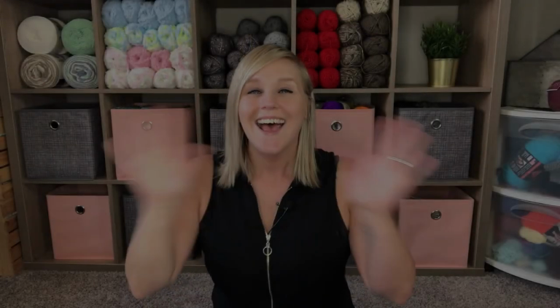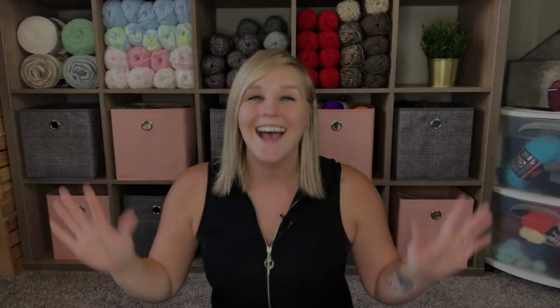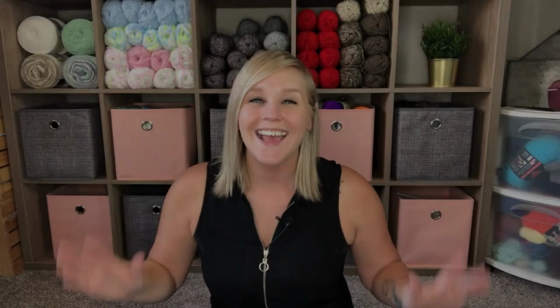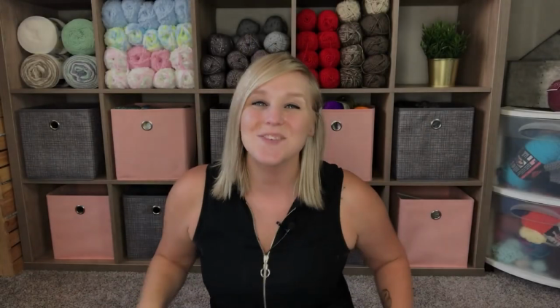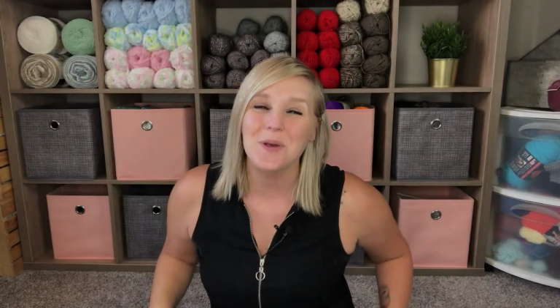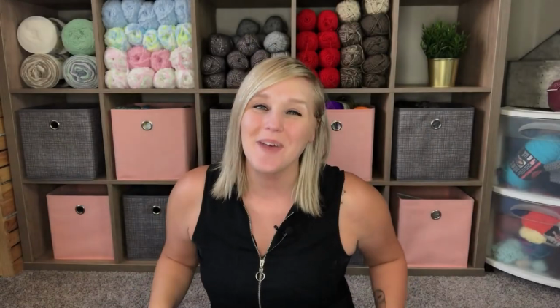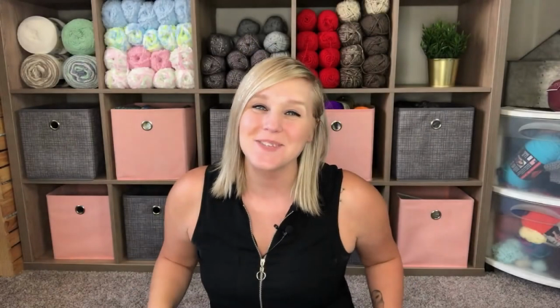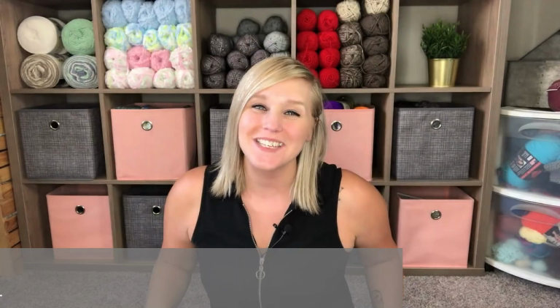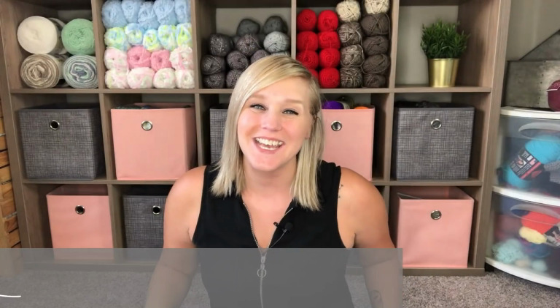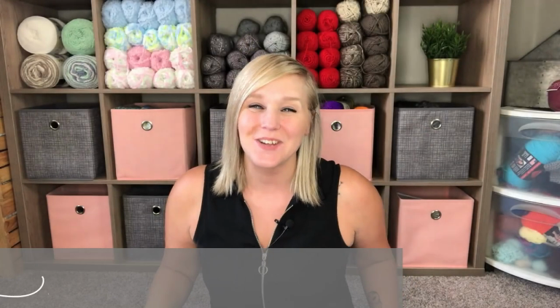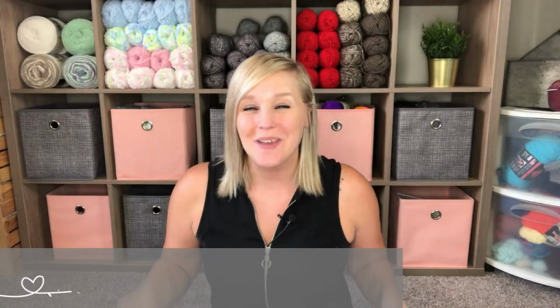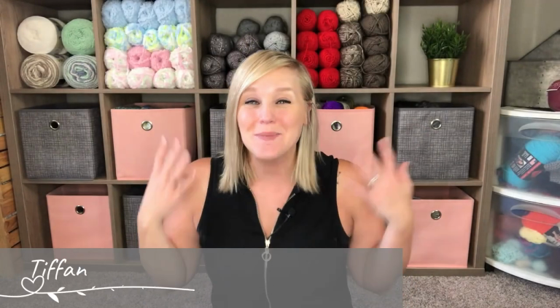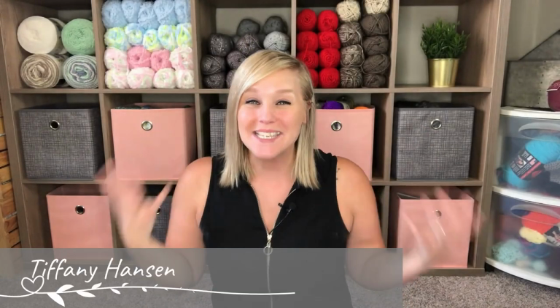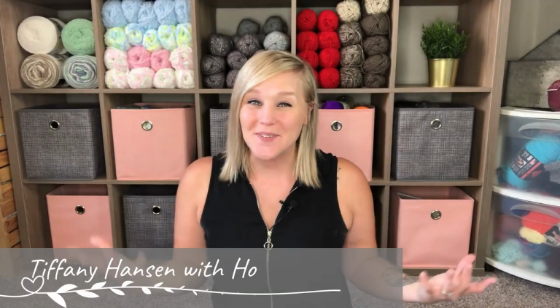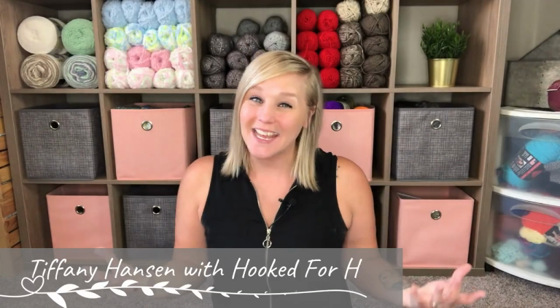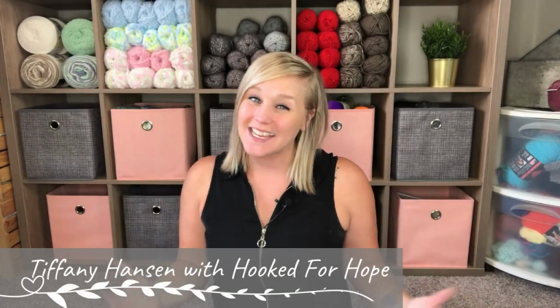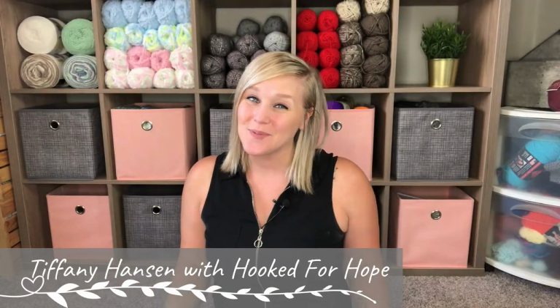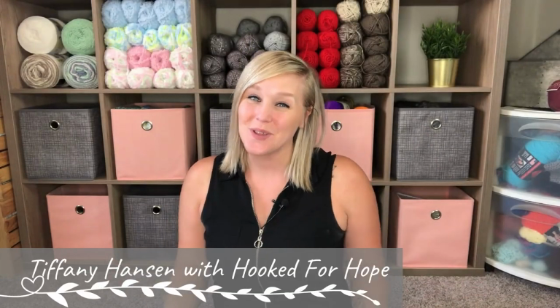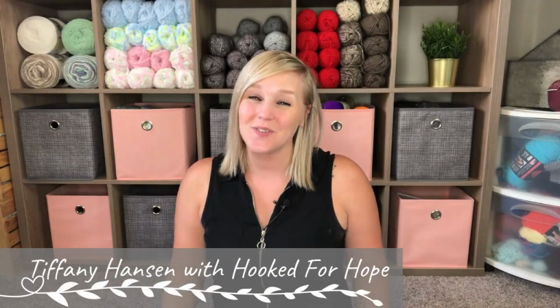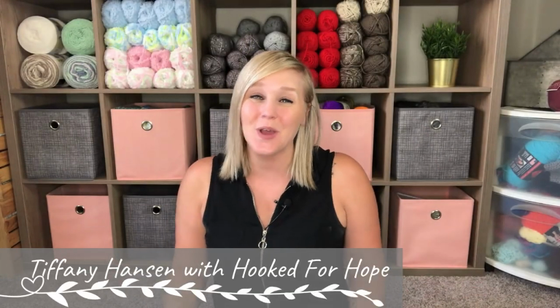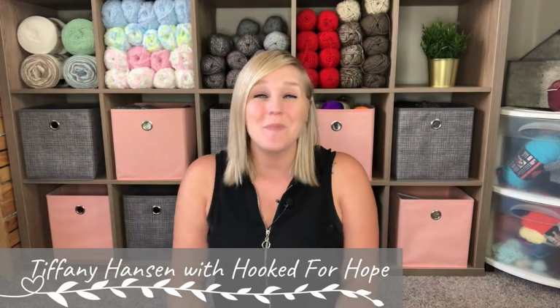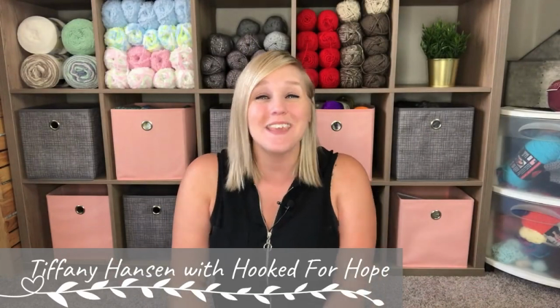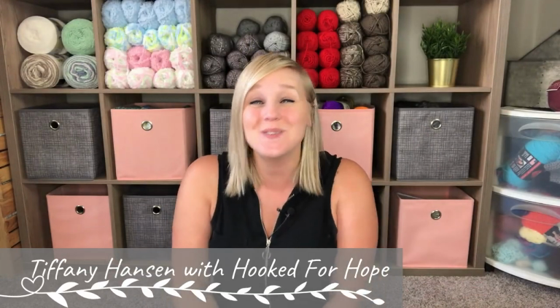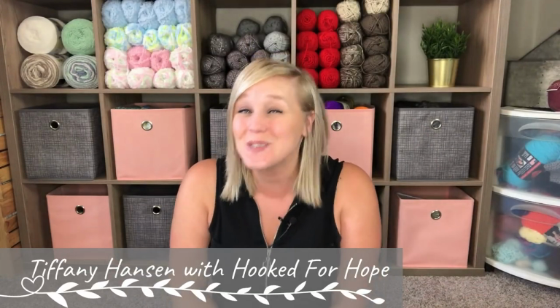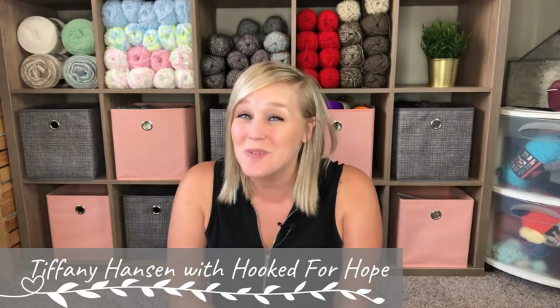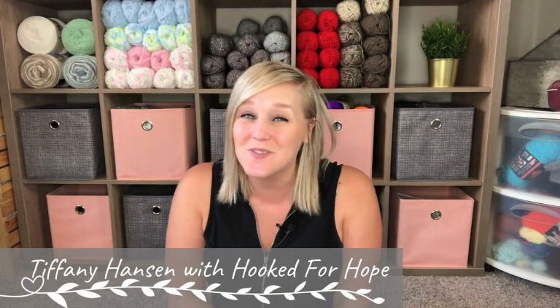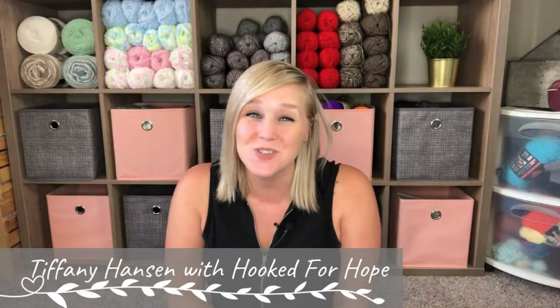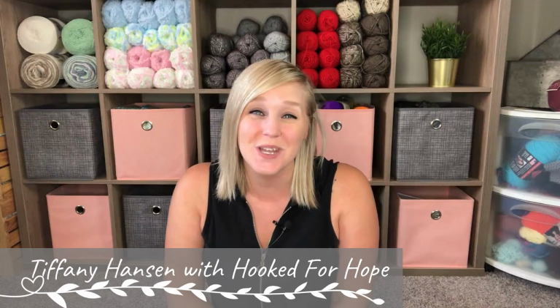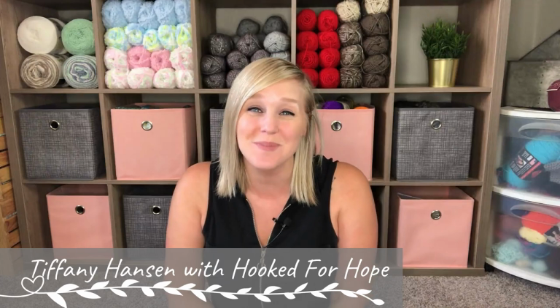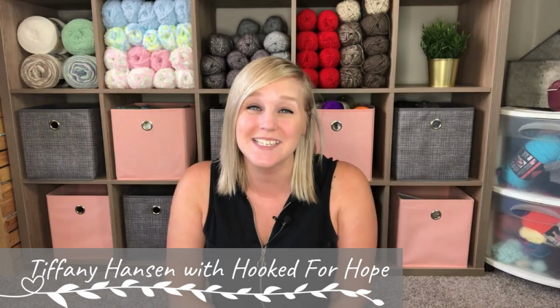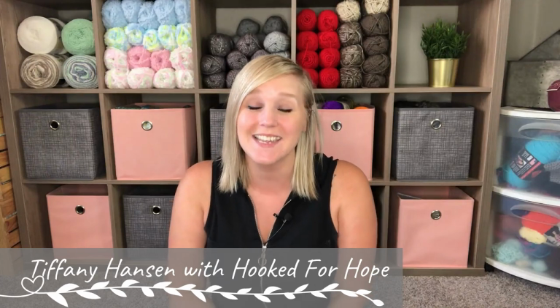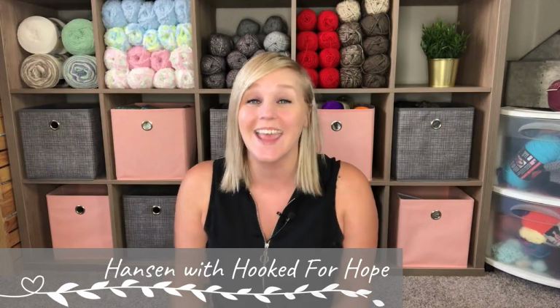Hi guys, welcome back to my channel. My name is Tiffany Hanson with Hooked for Hope. Thank you so much for joining me today.